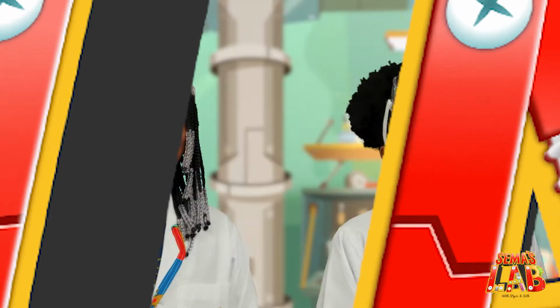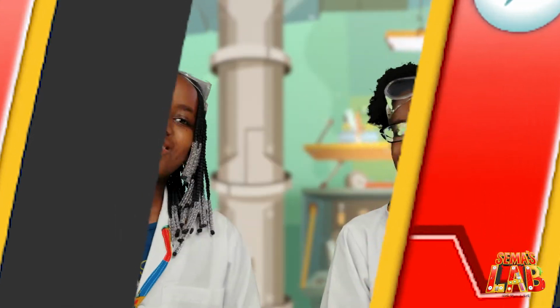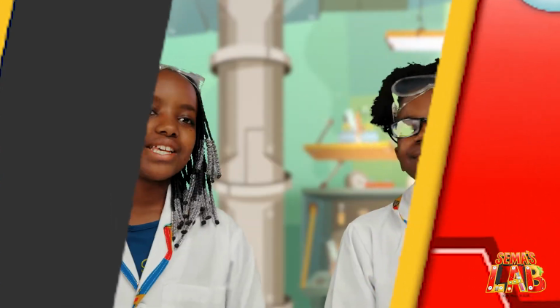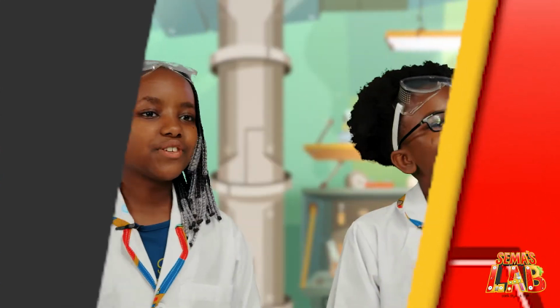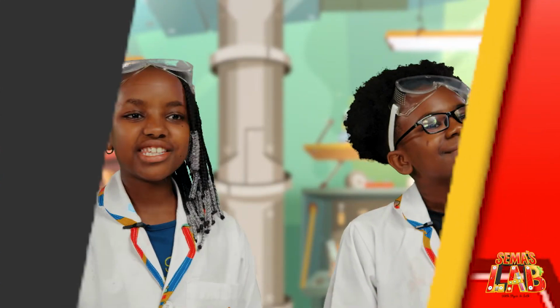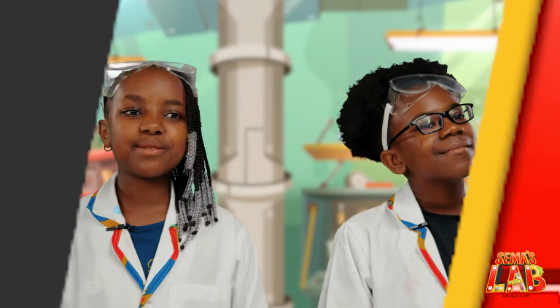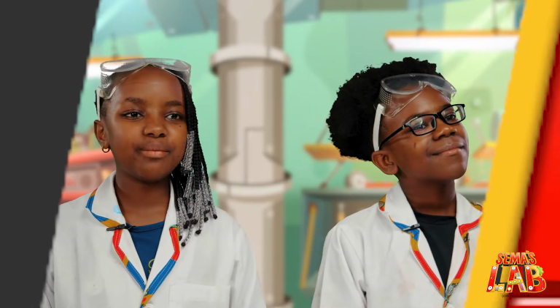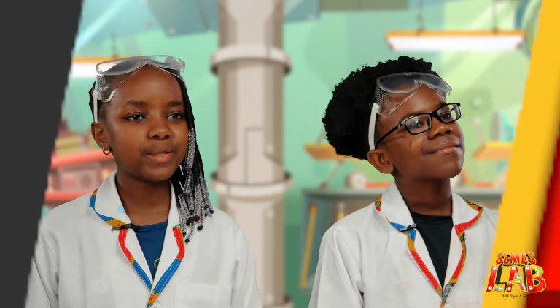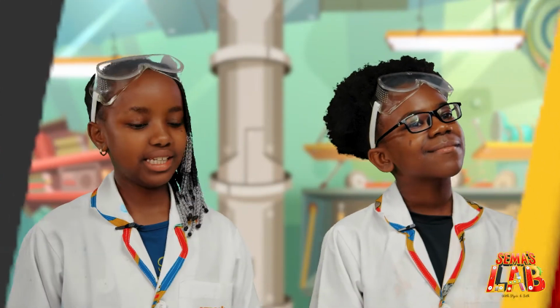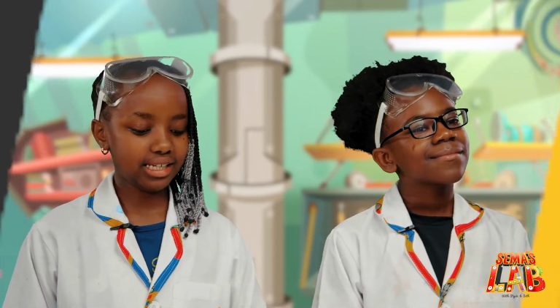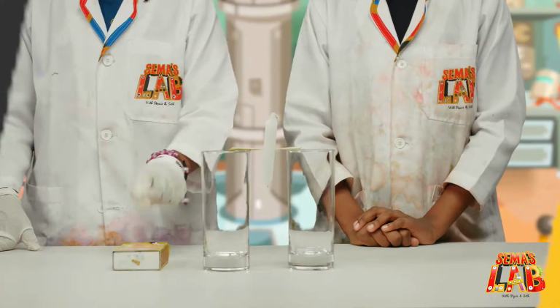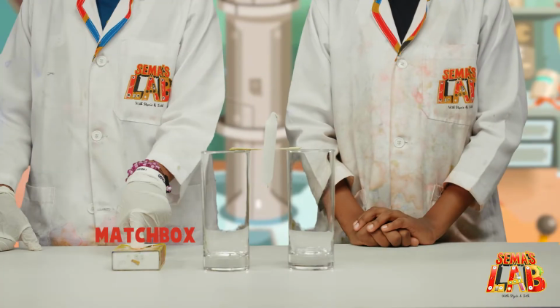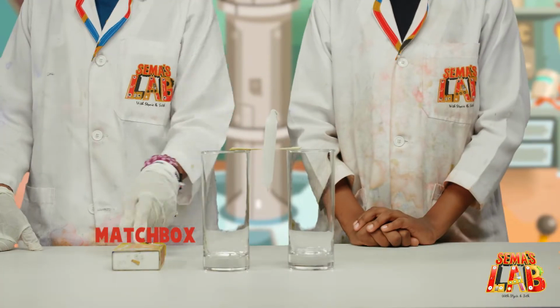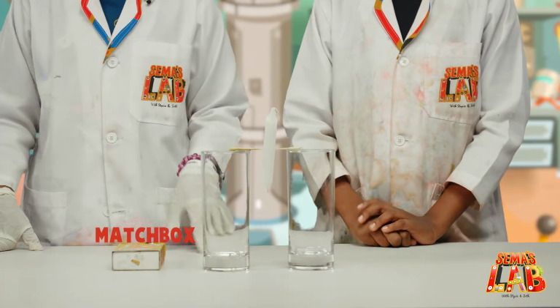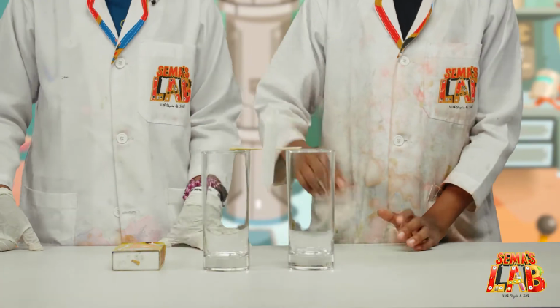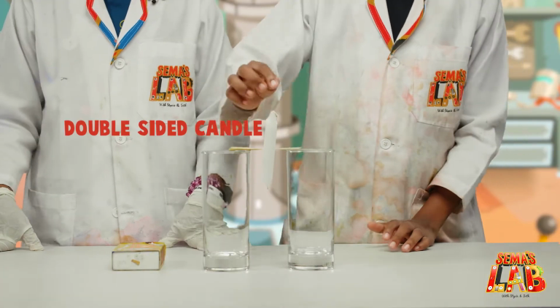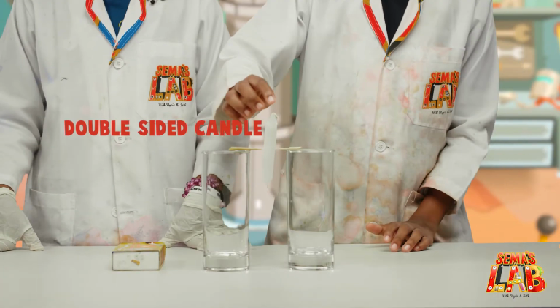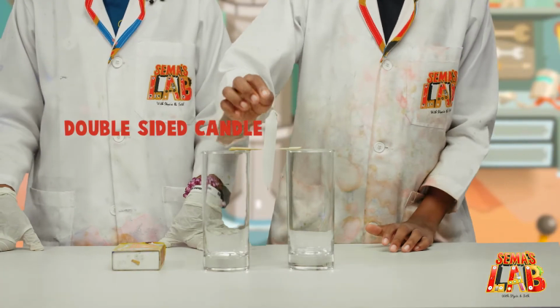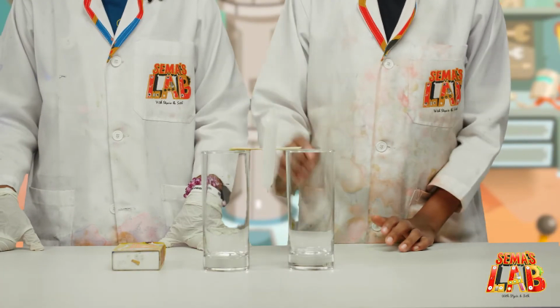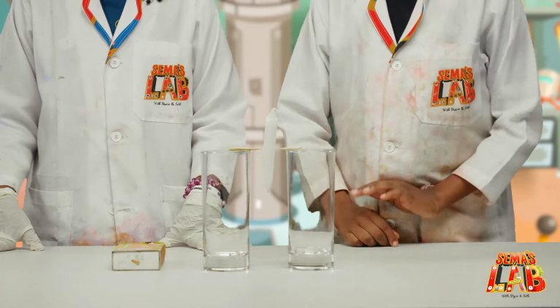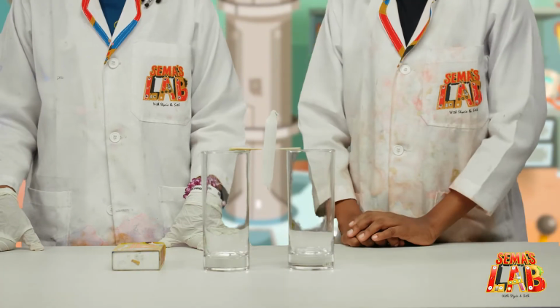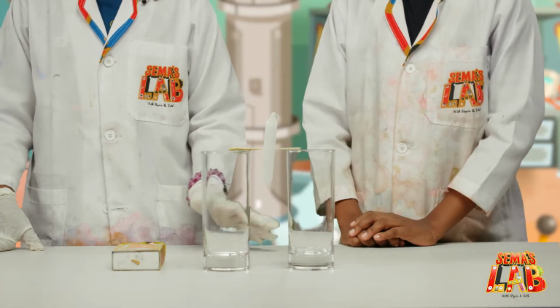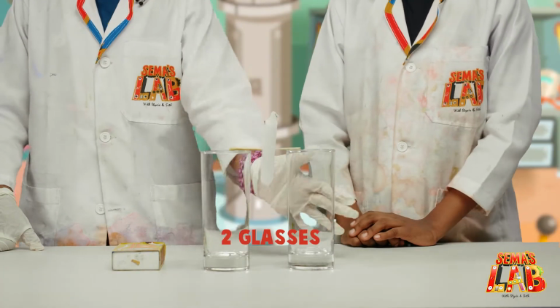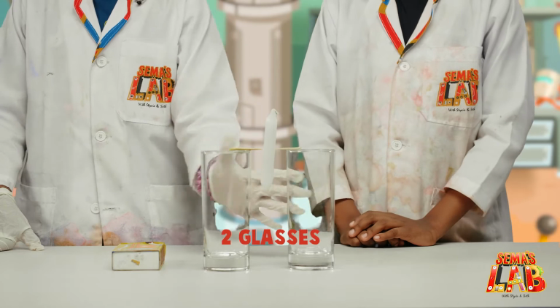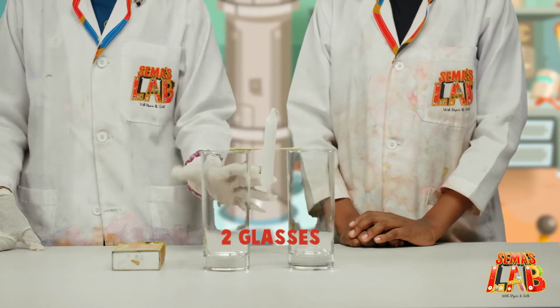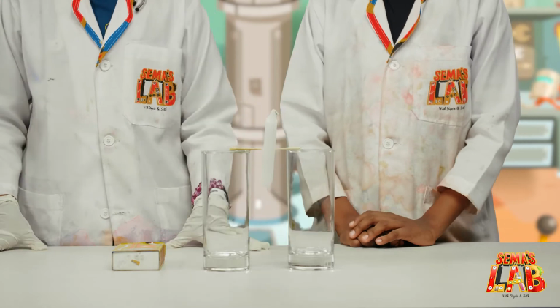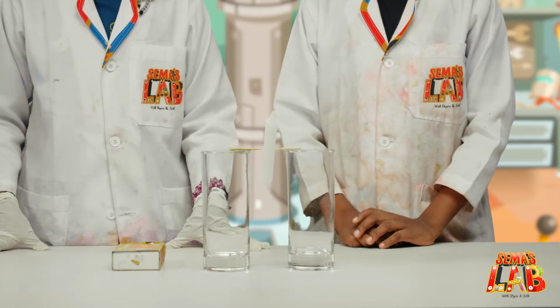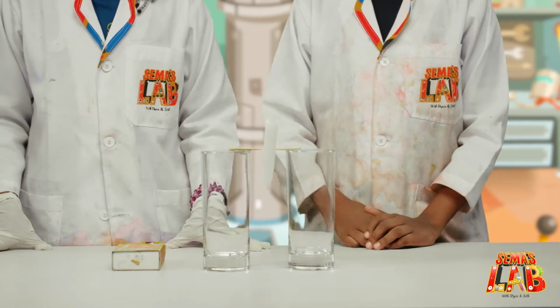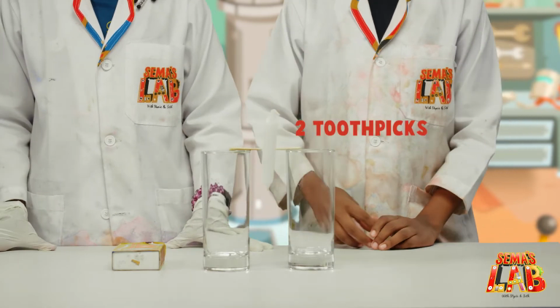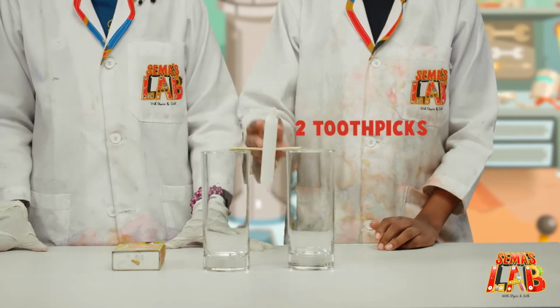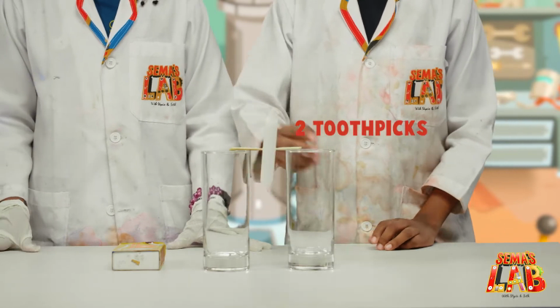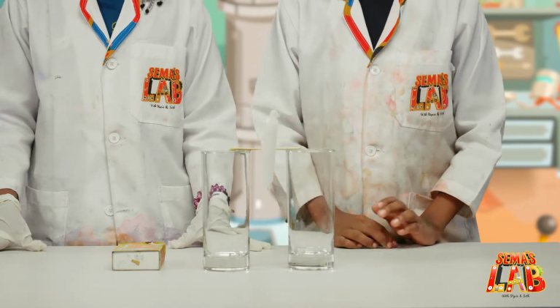So guys, for this experiment, we need a matchbox, a double-sided candle, two glasses, and two toothpicks.